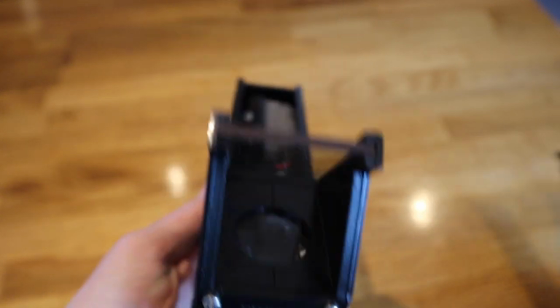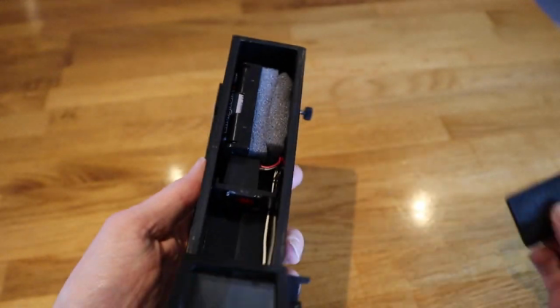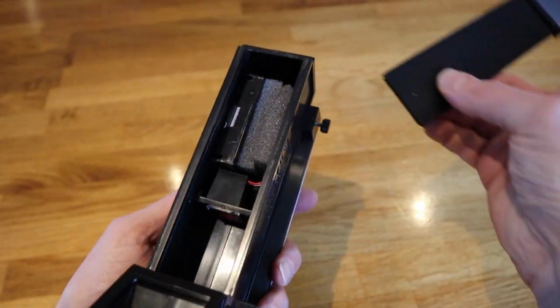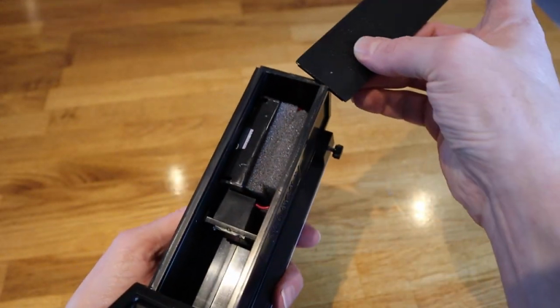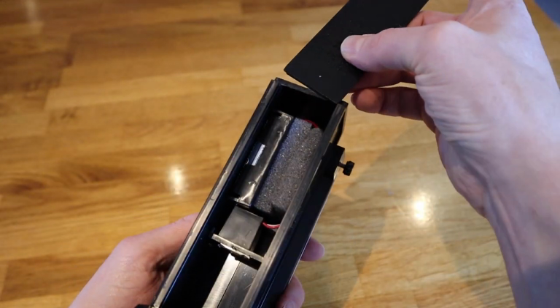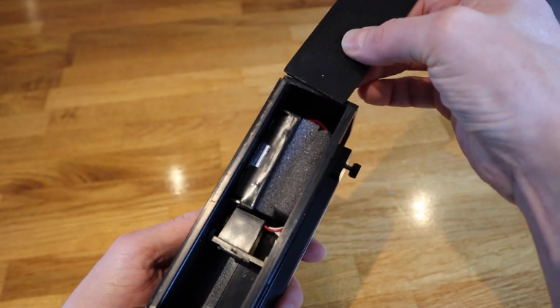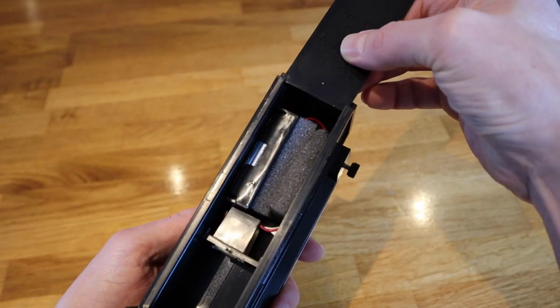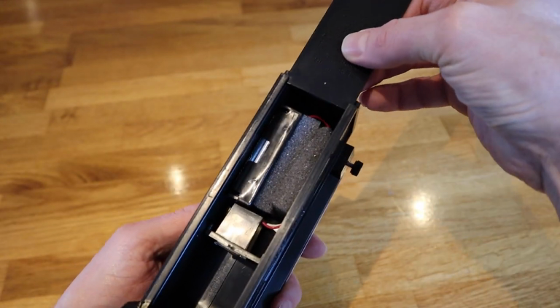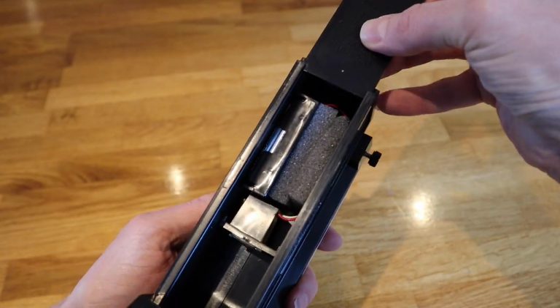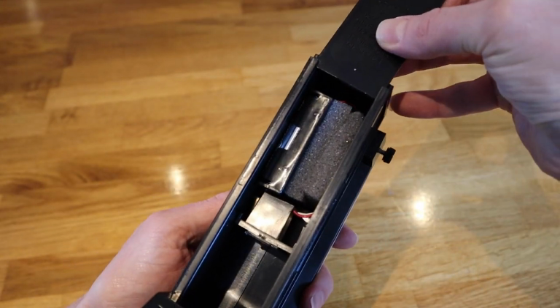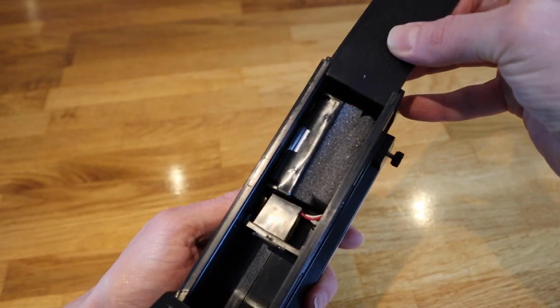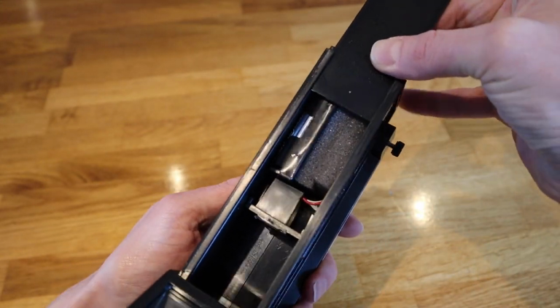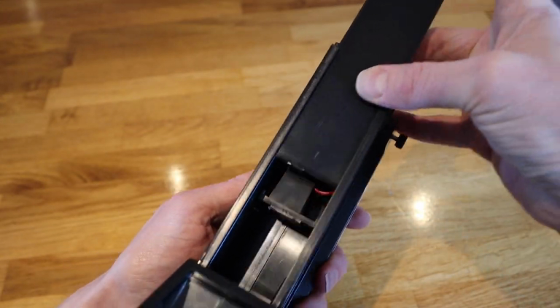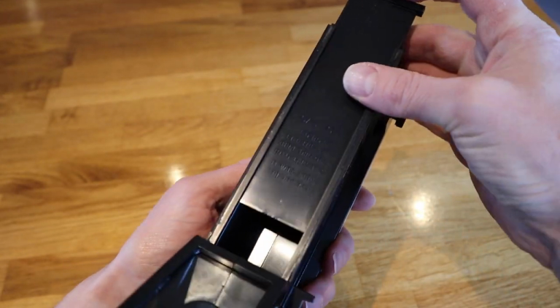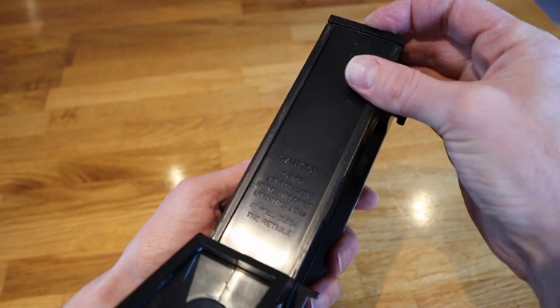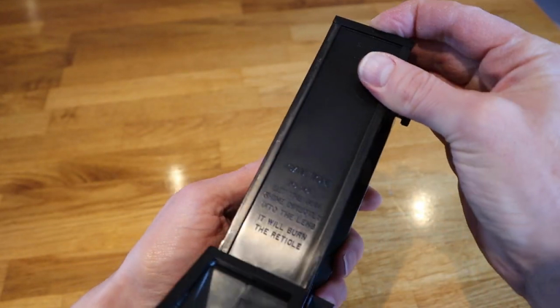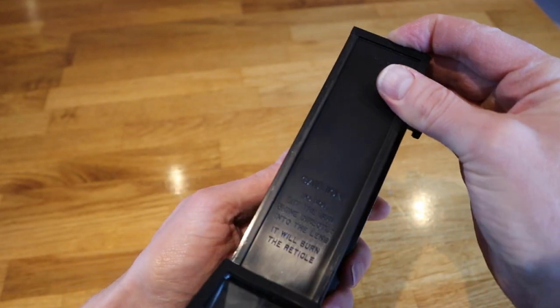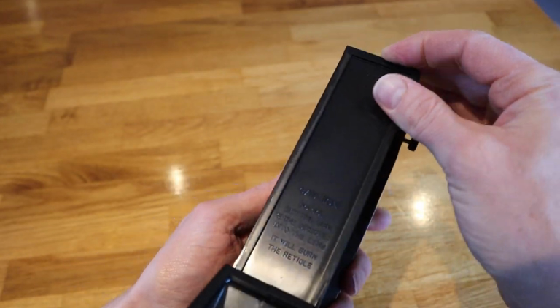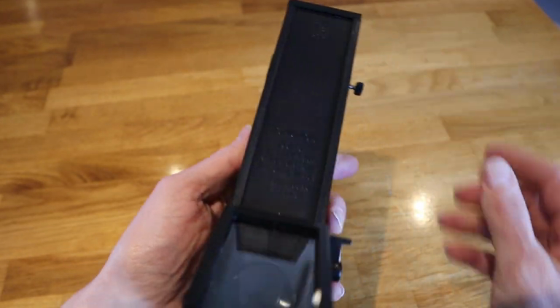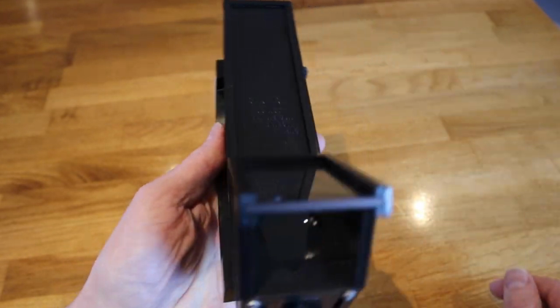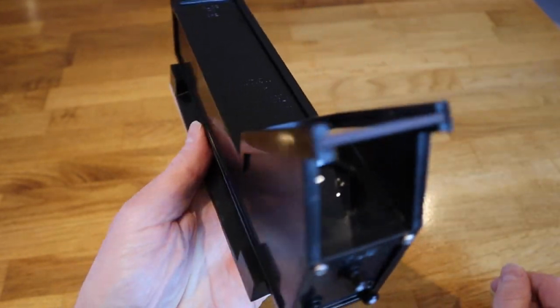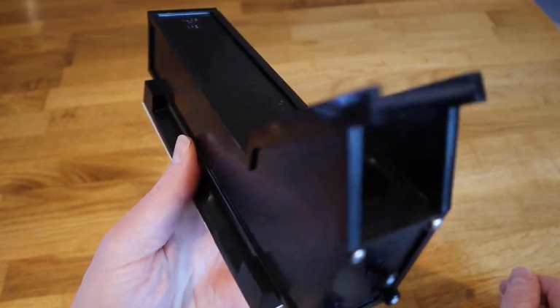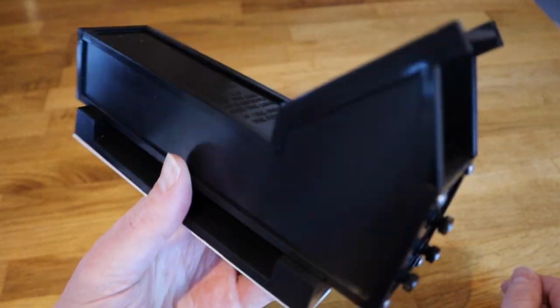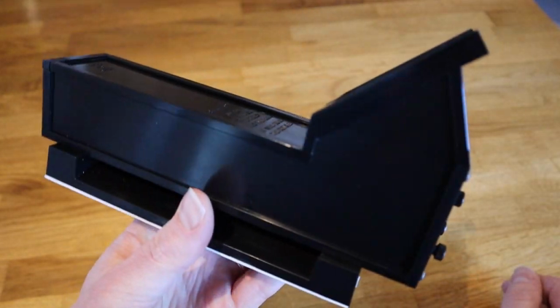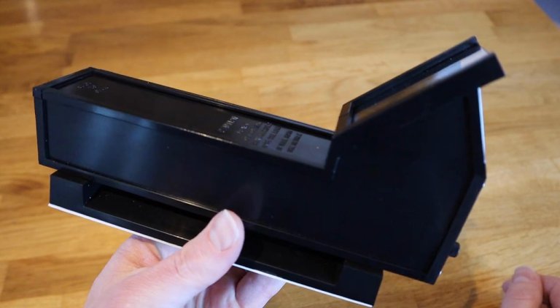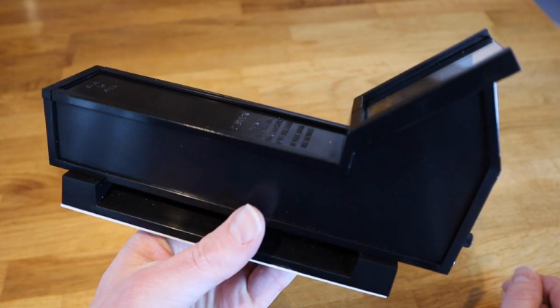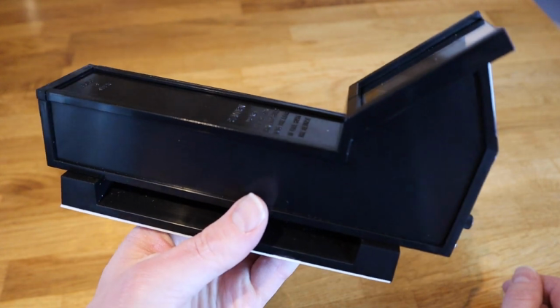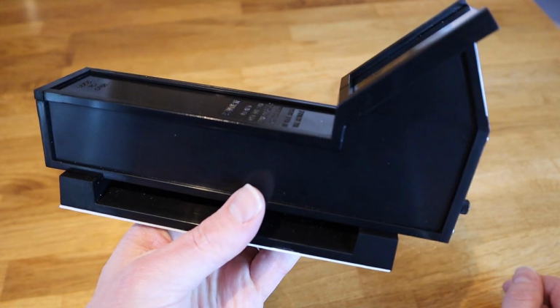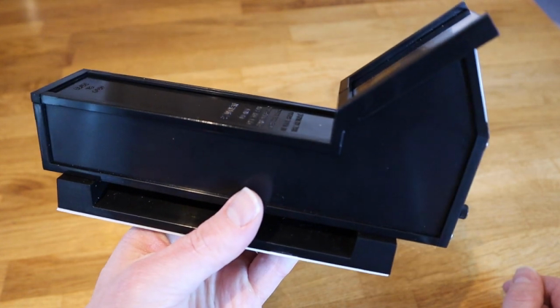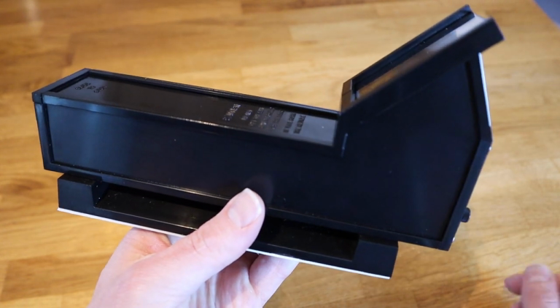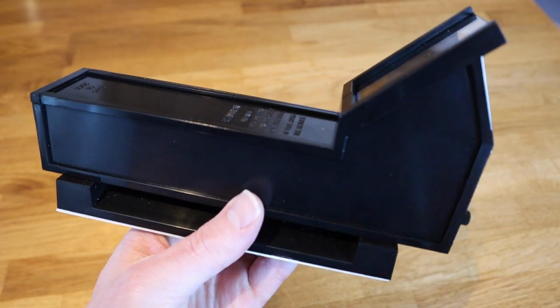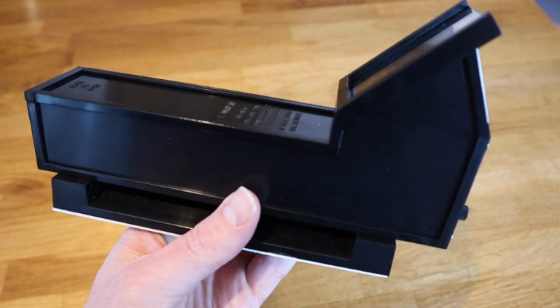And when you've put the batteries in, simply slide that cover in and you are ready to roll.